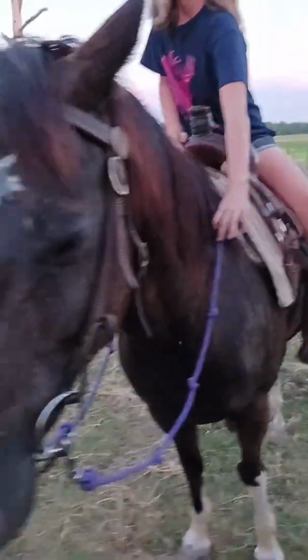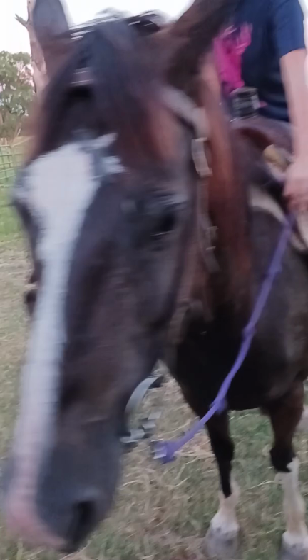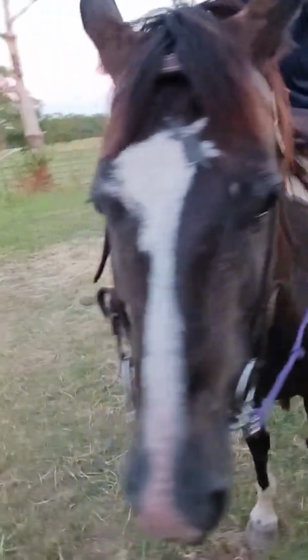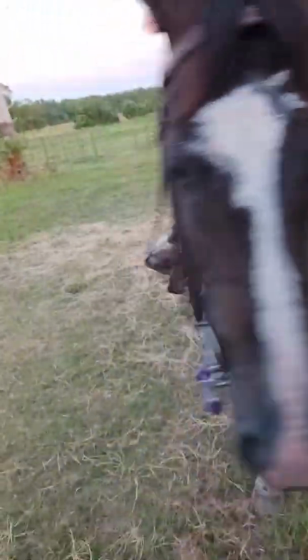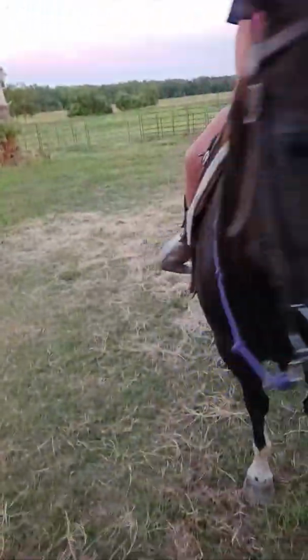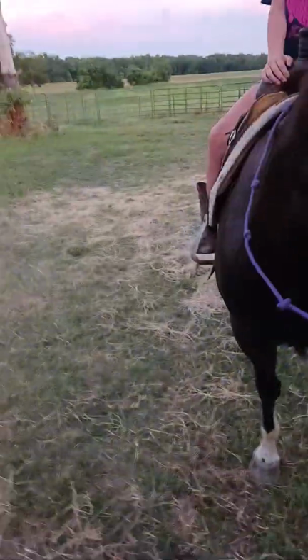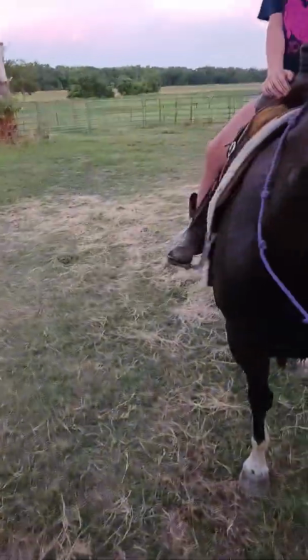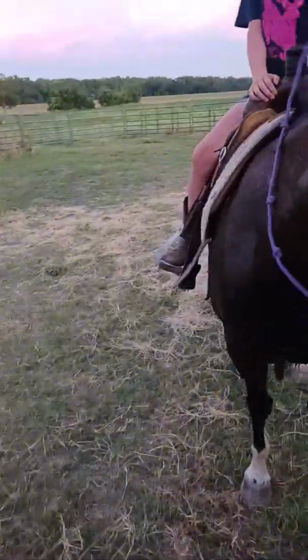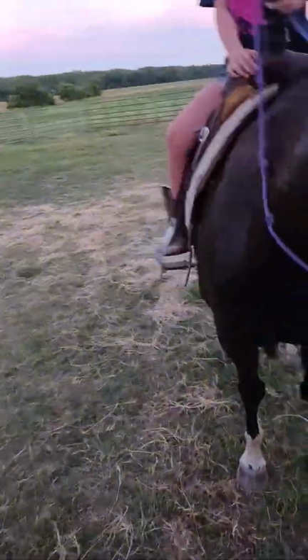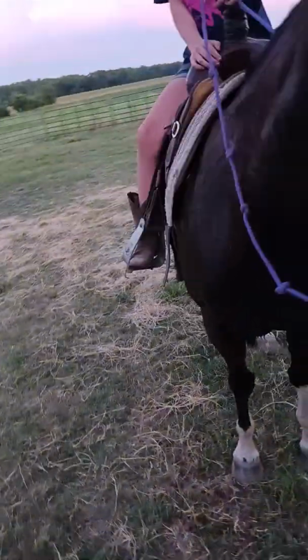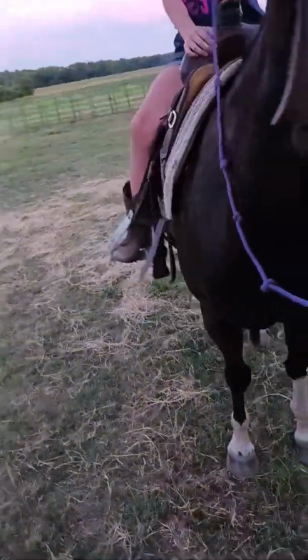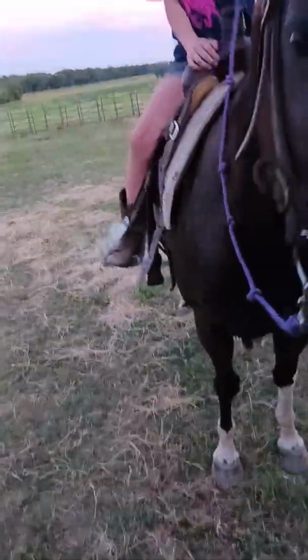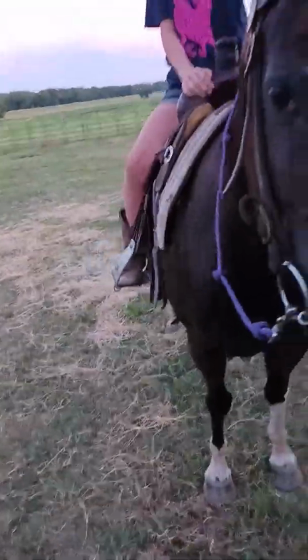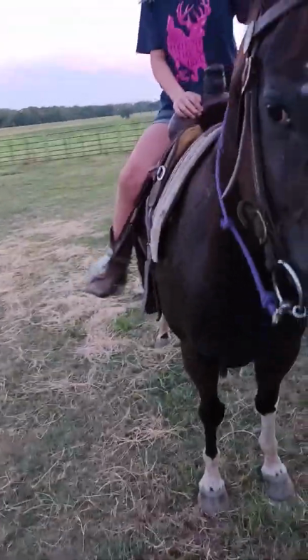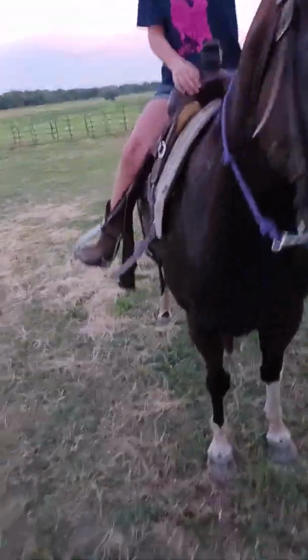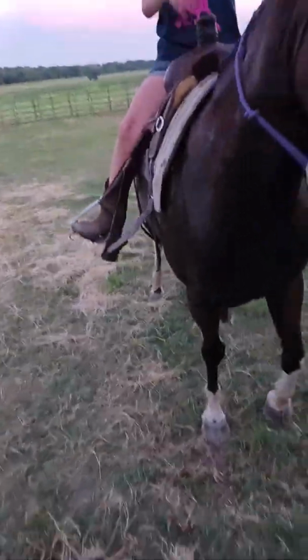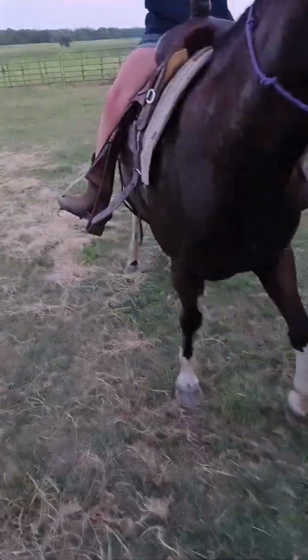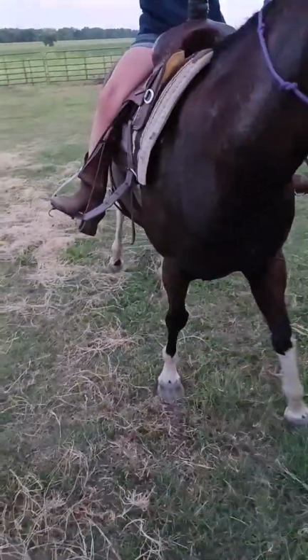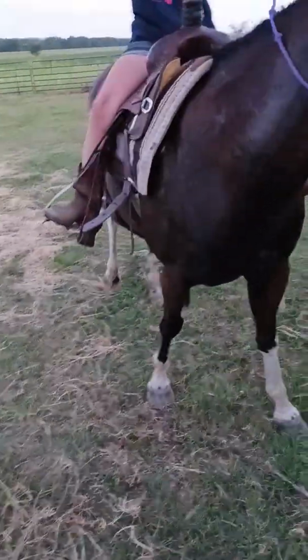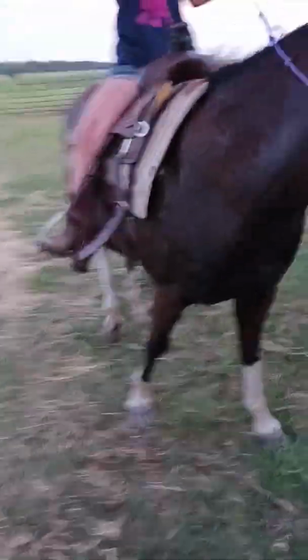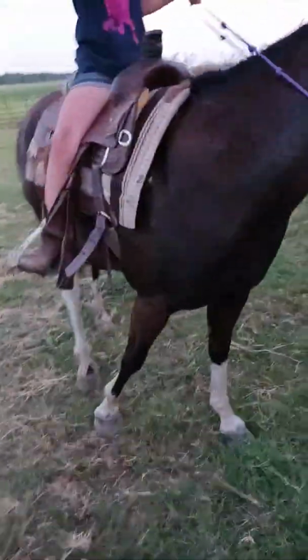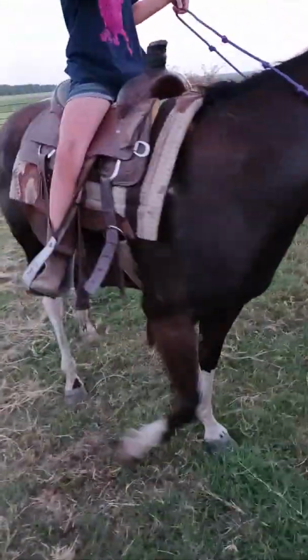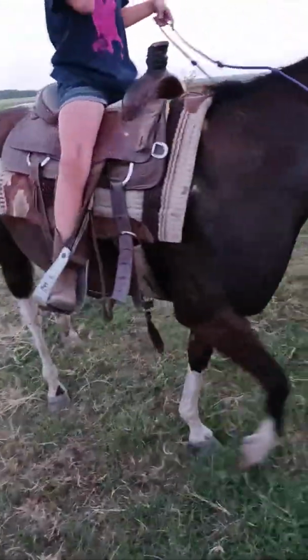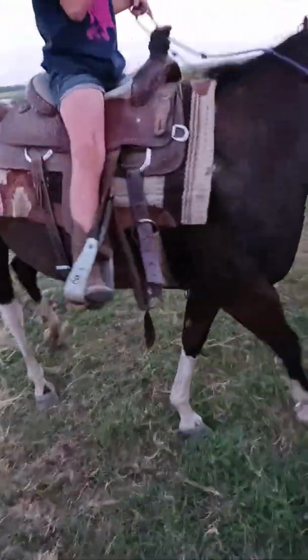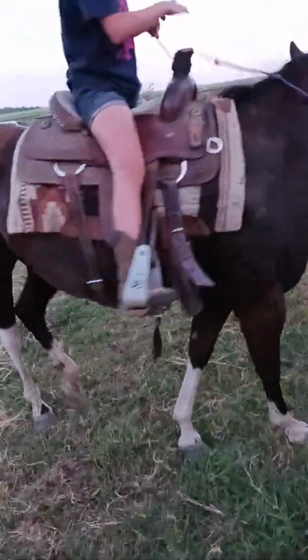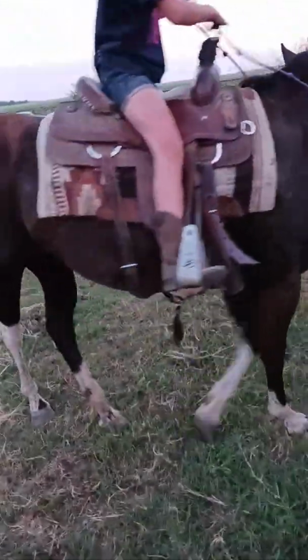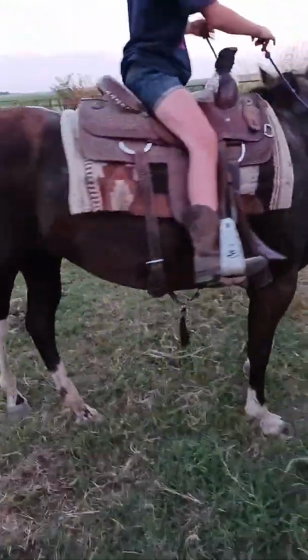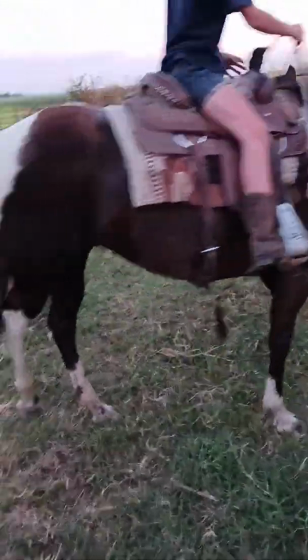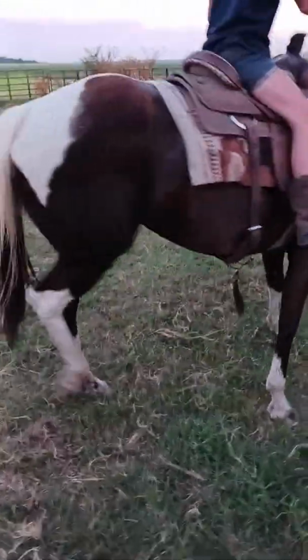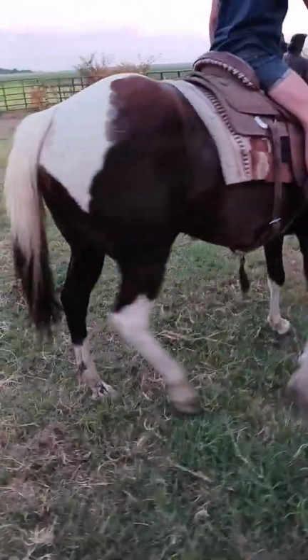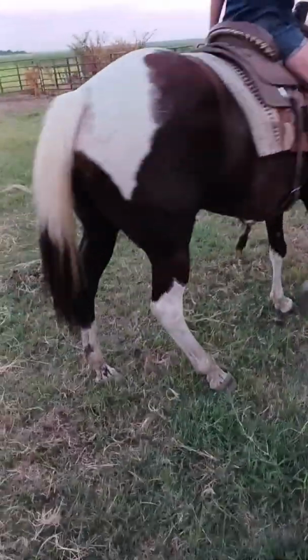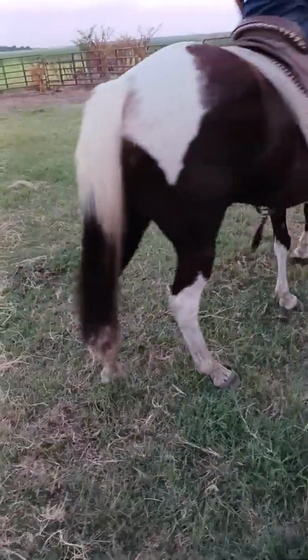Stirrup's still a little bit long. It's not going. A little bit.